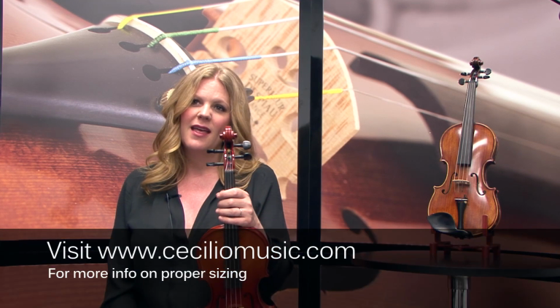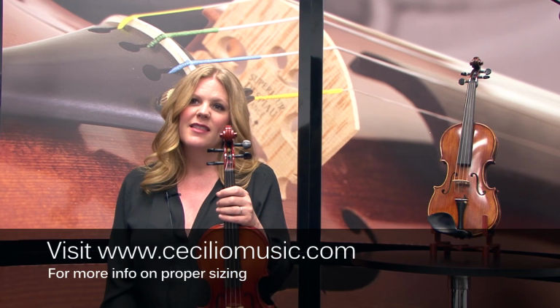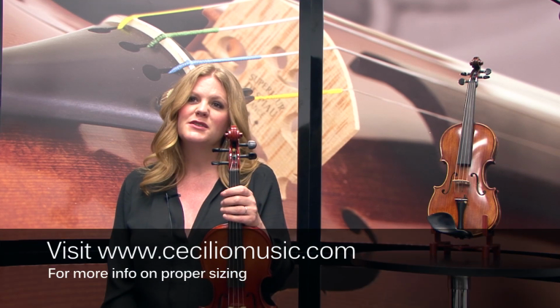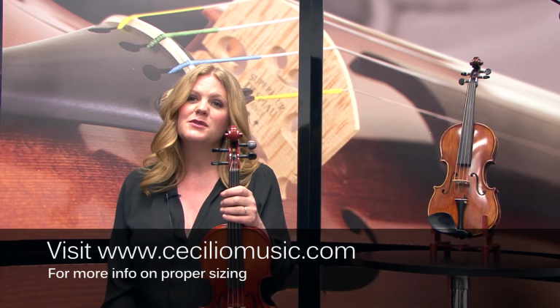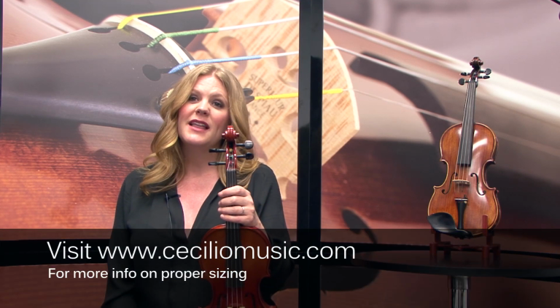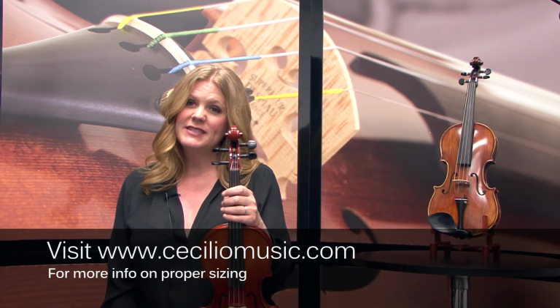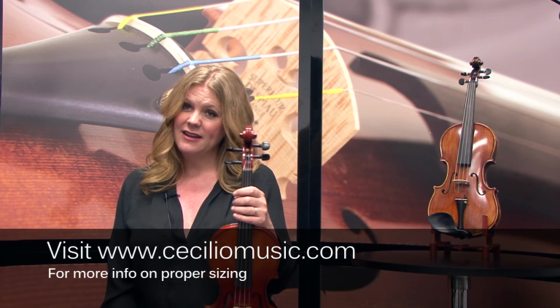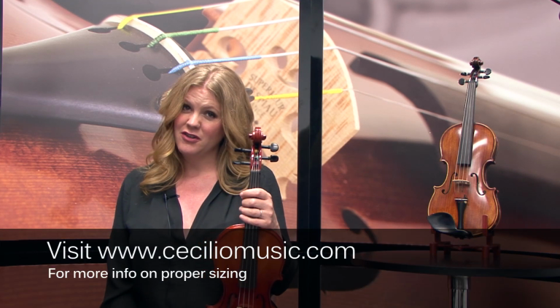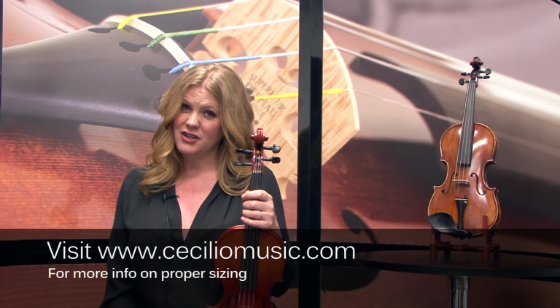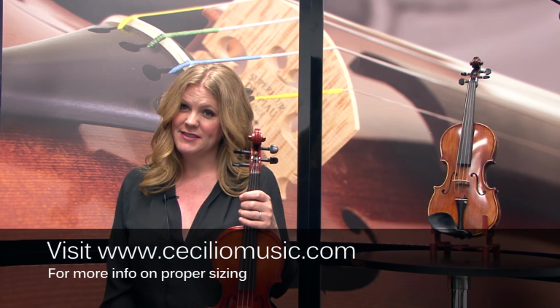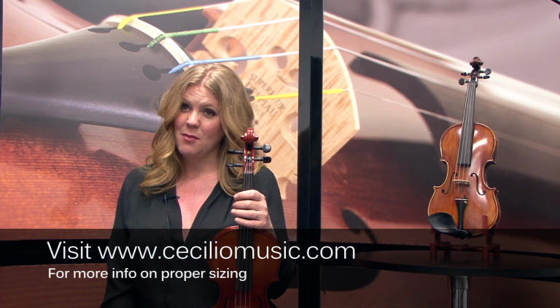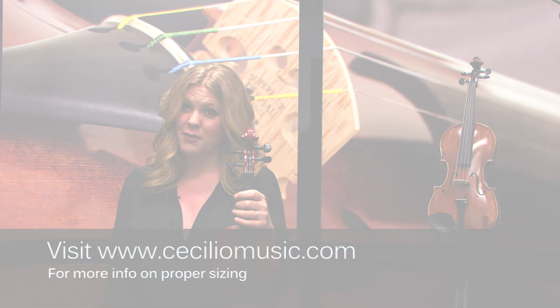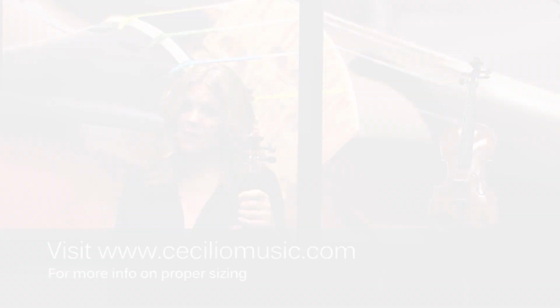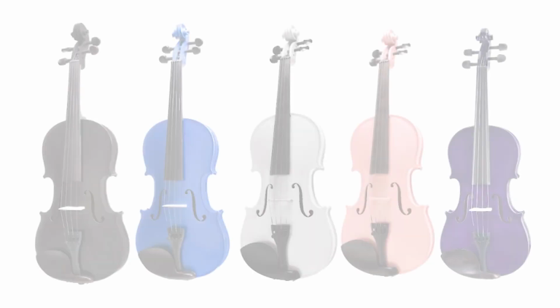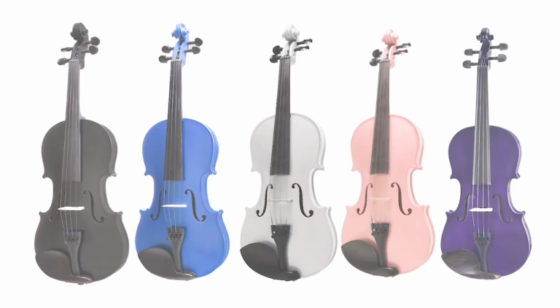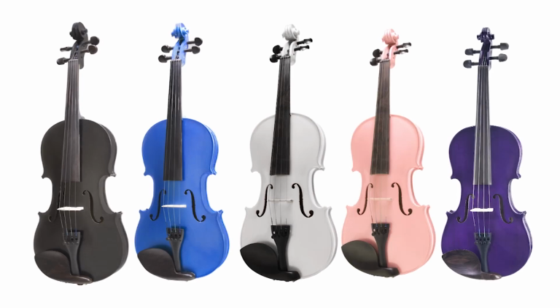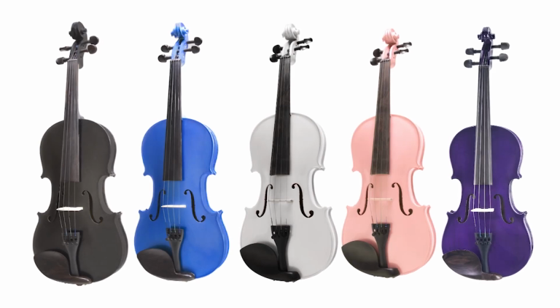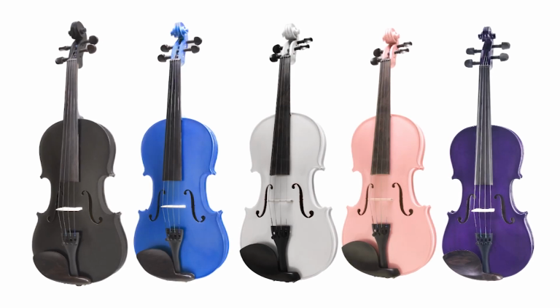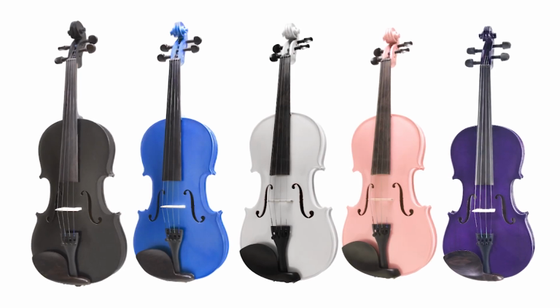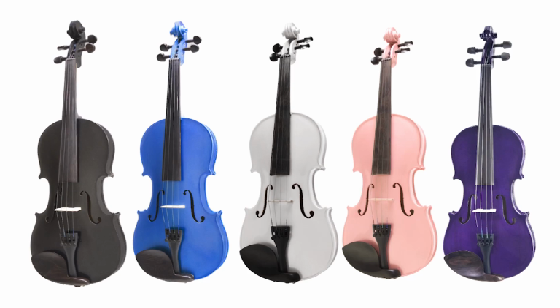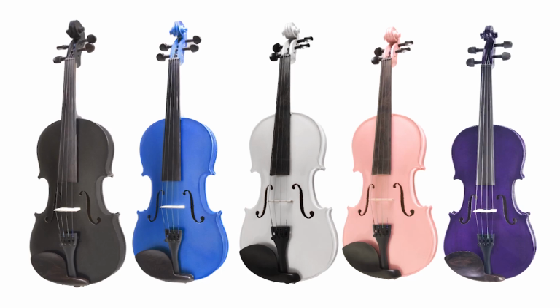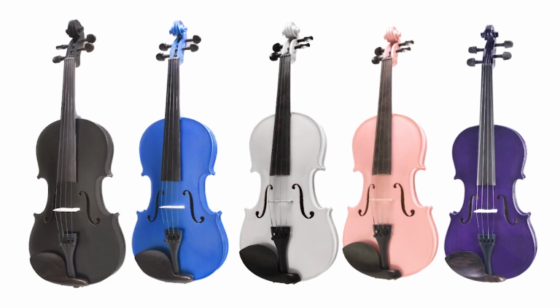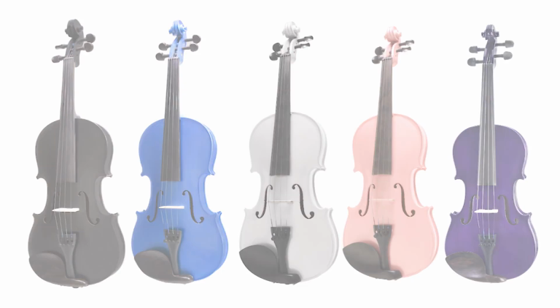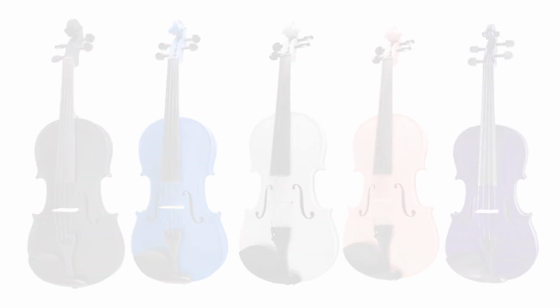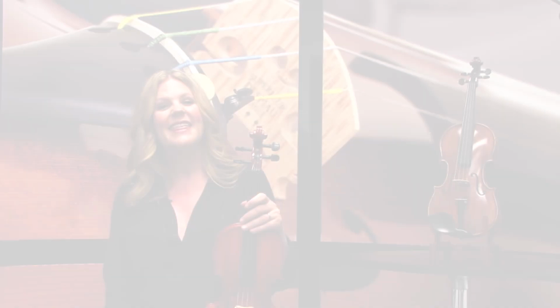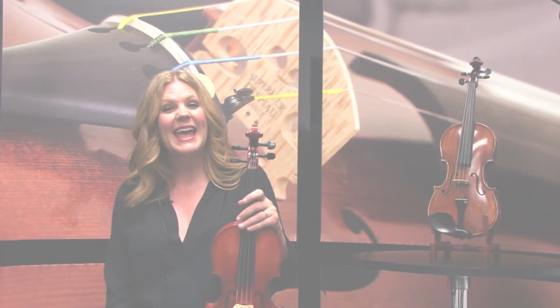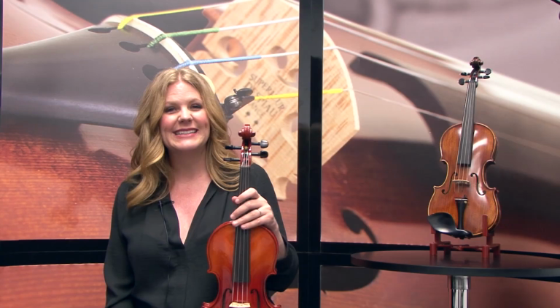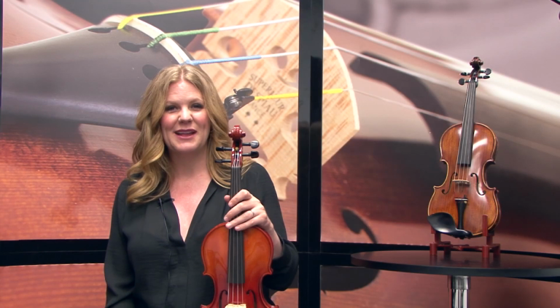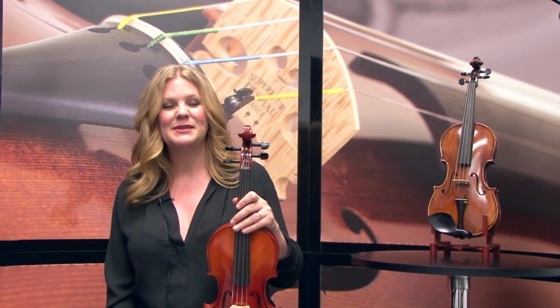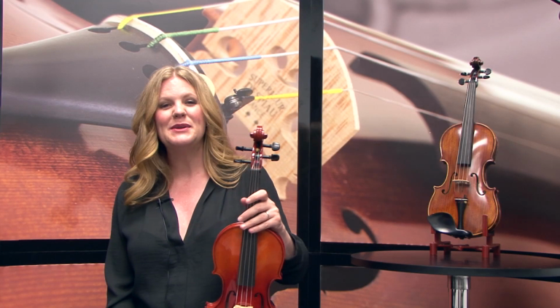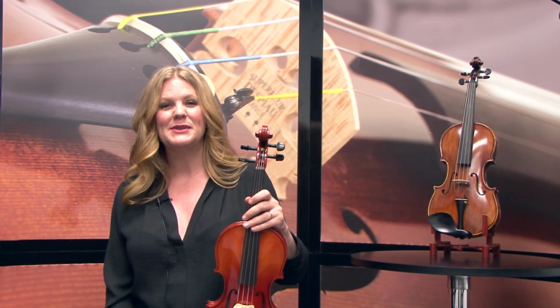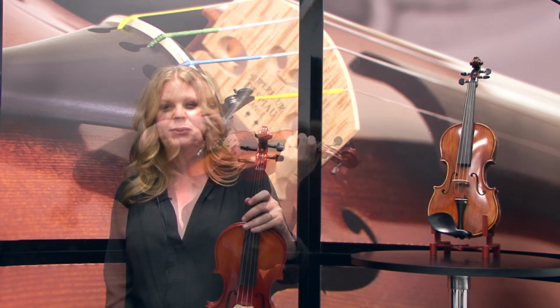There is also a left-handed version of this model, as well as many great colors to choose from. Thanks, and we'll see you soon.